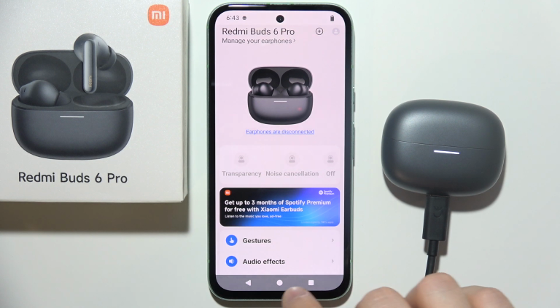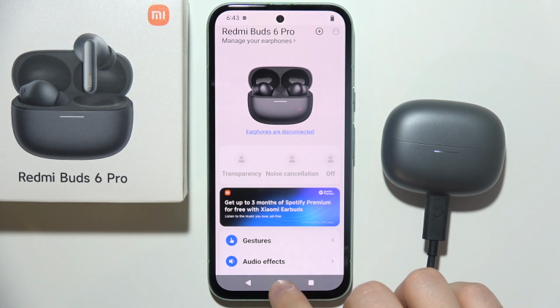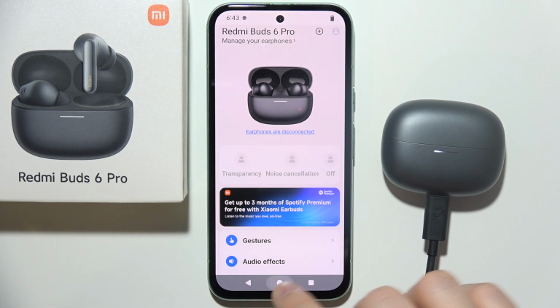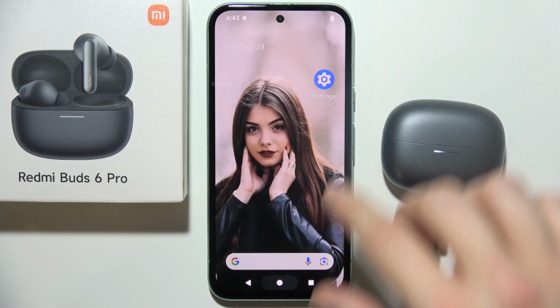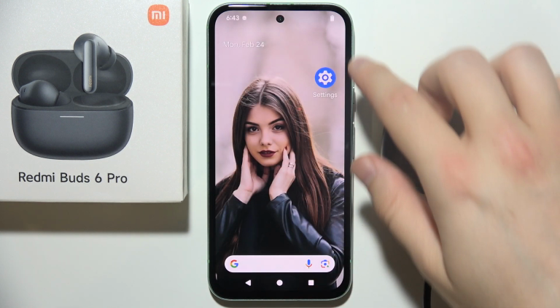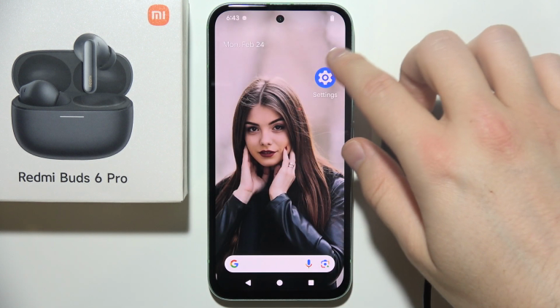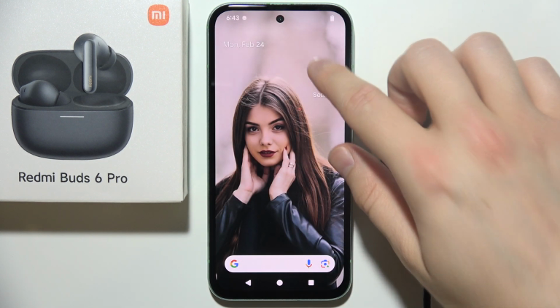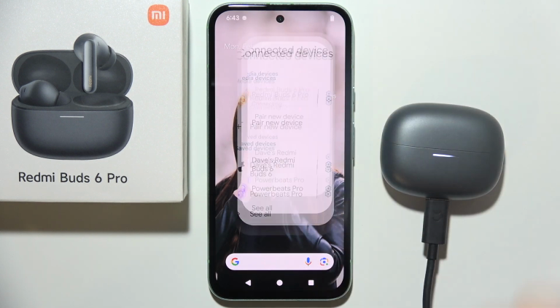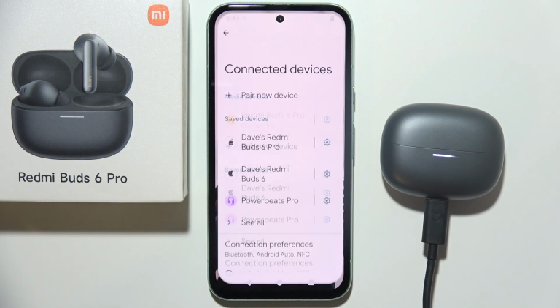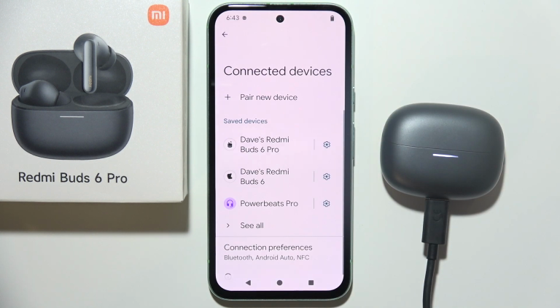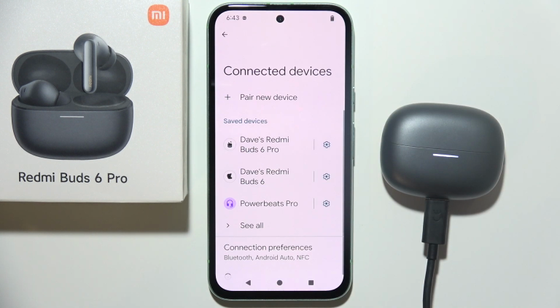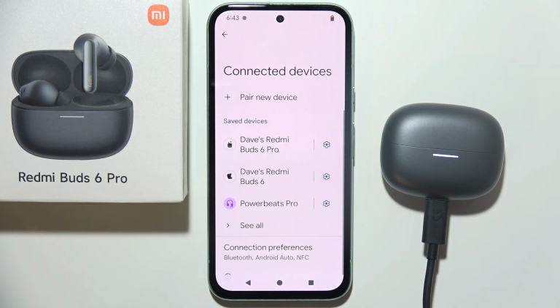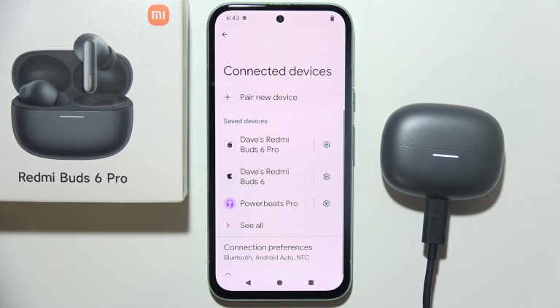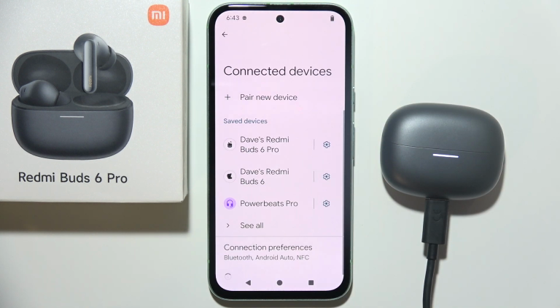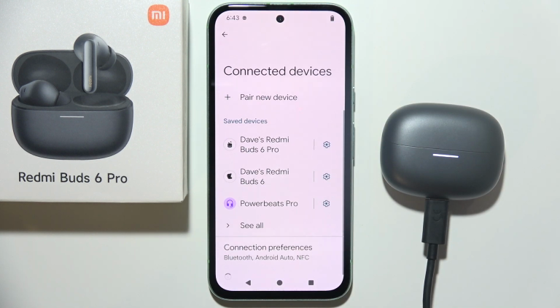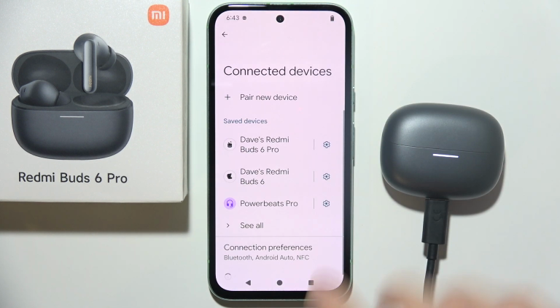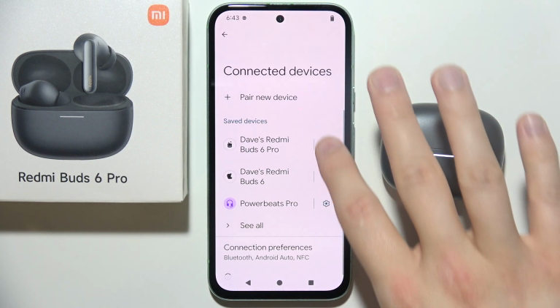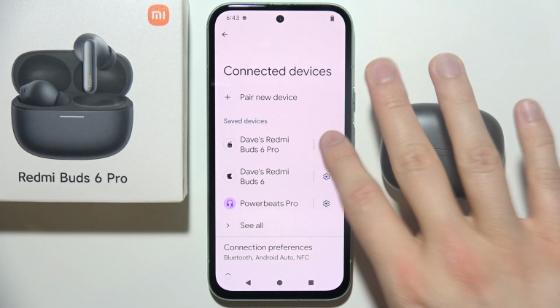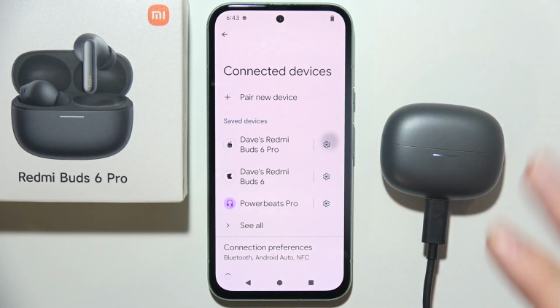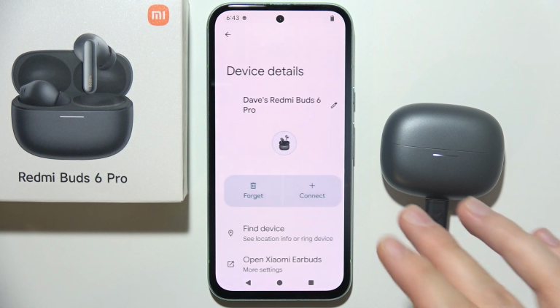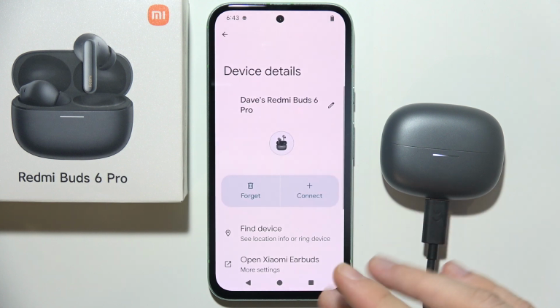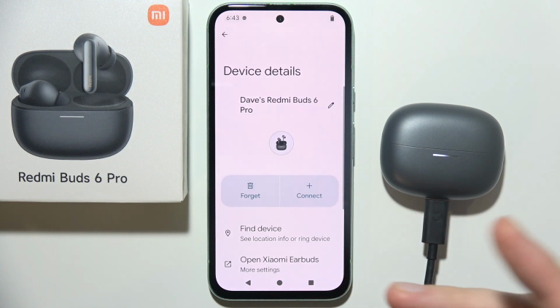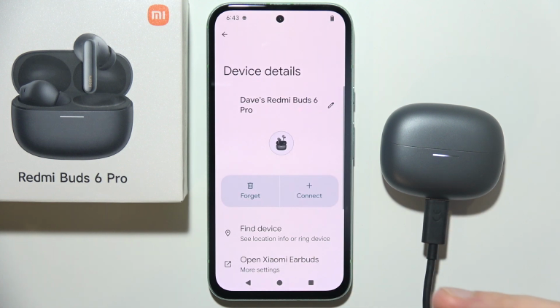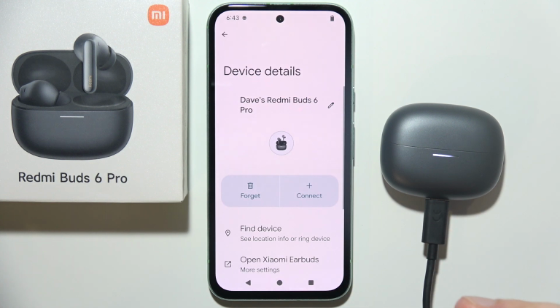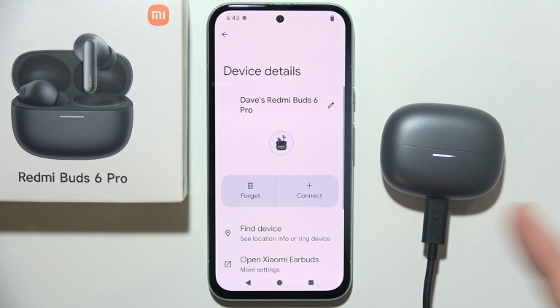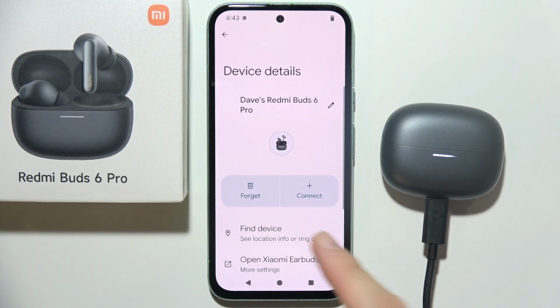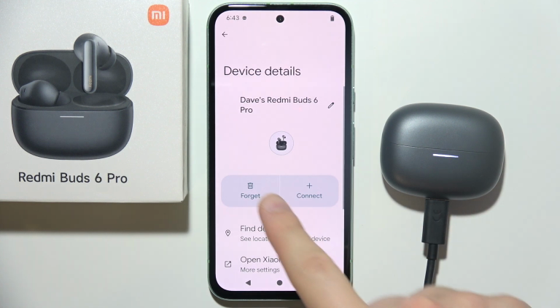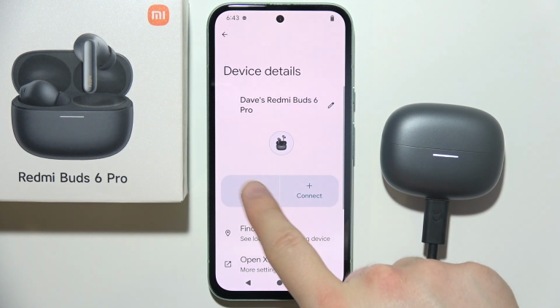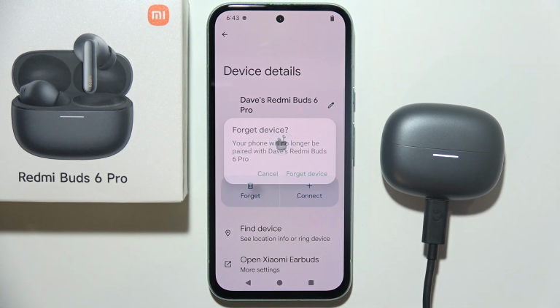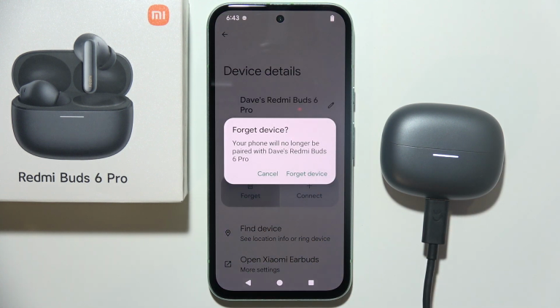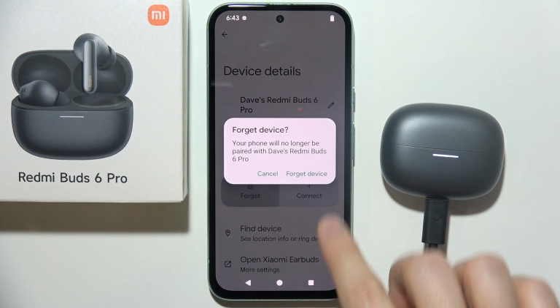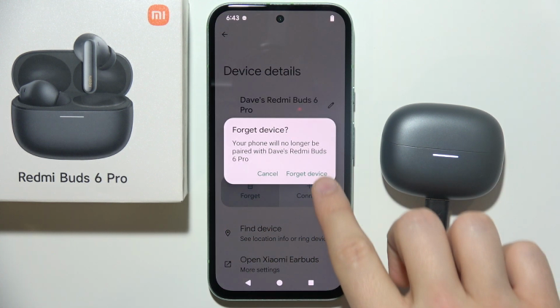Then you can go into the settings of your phone and be sure that you unpair your device.